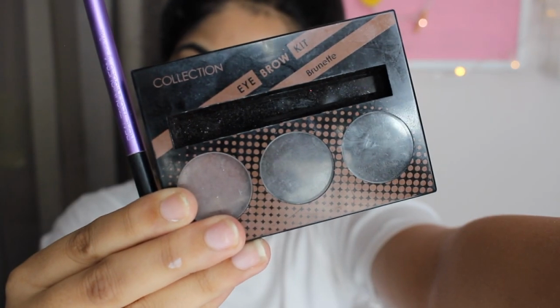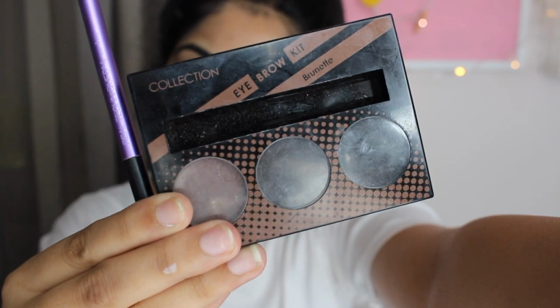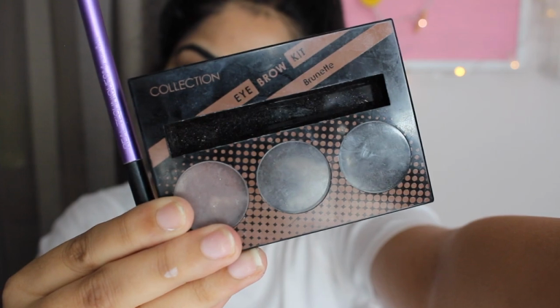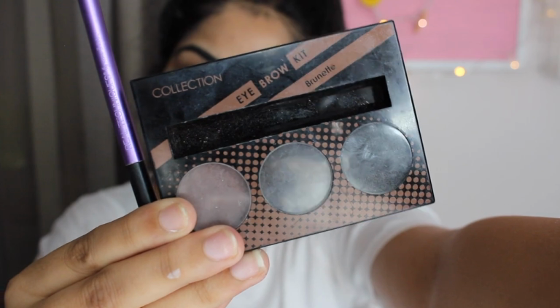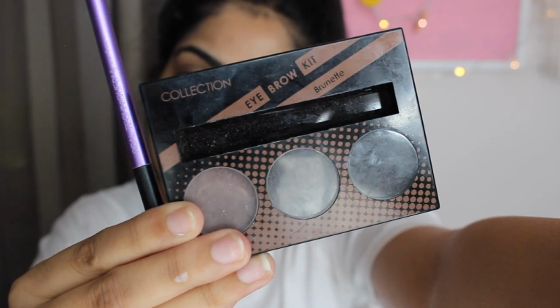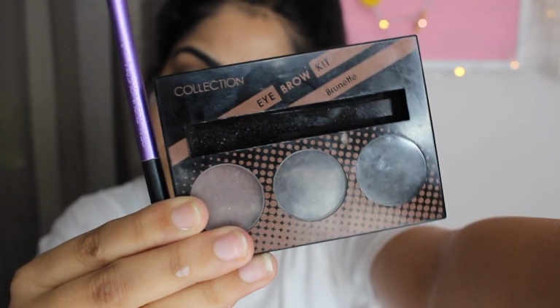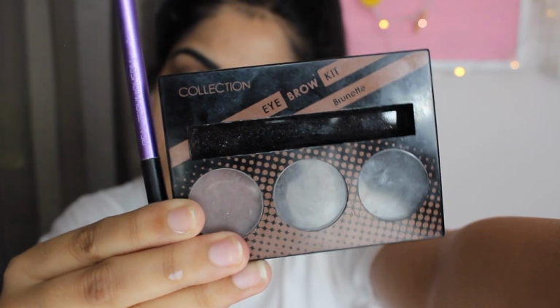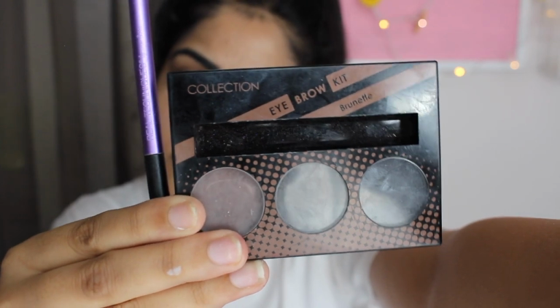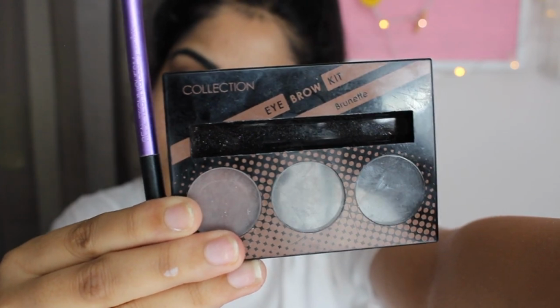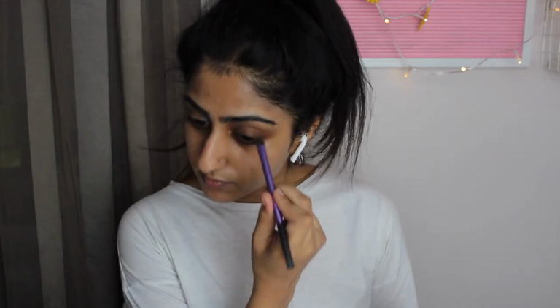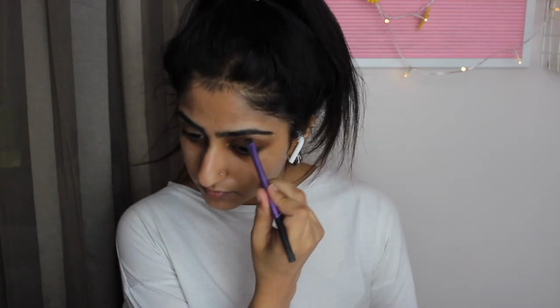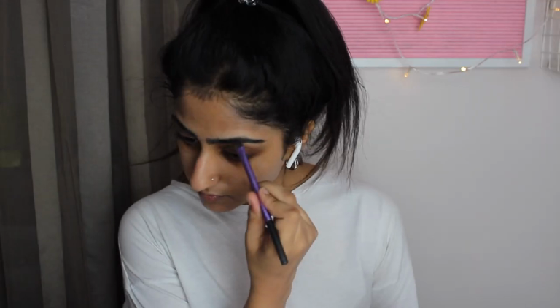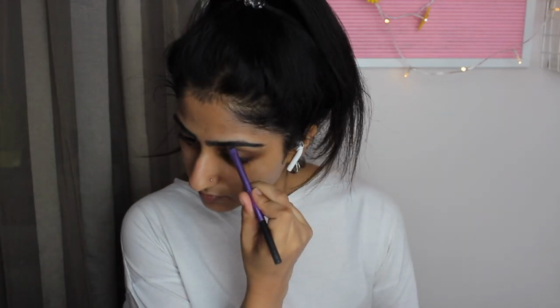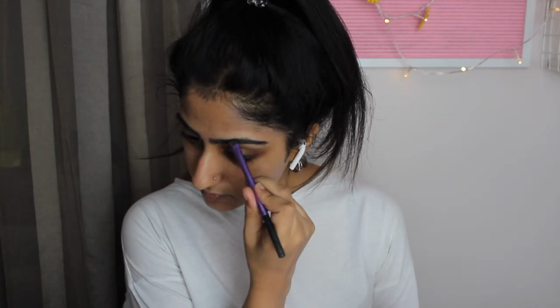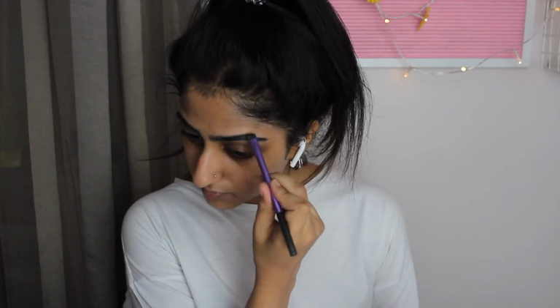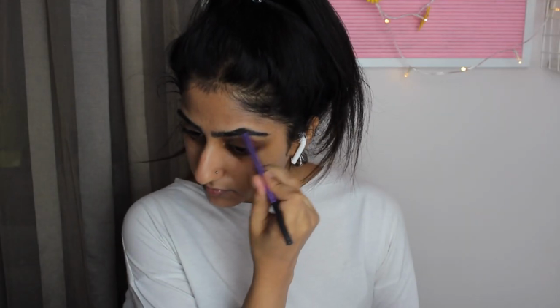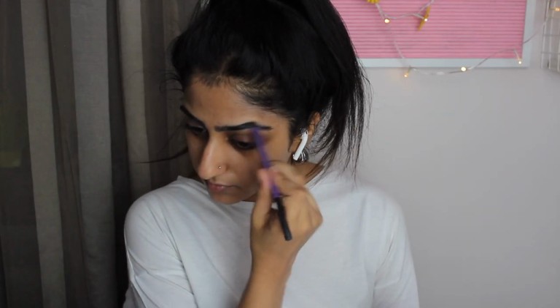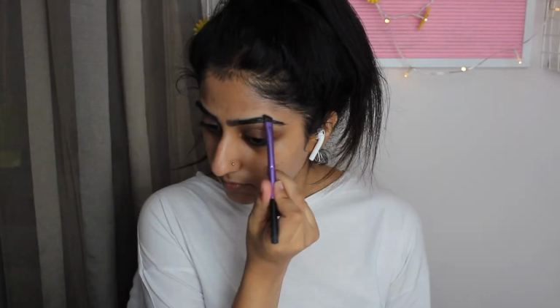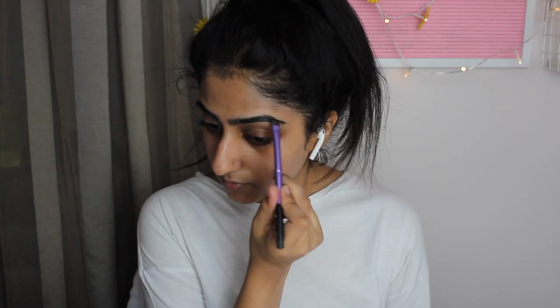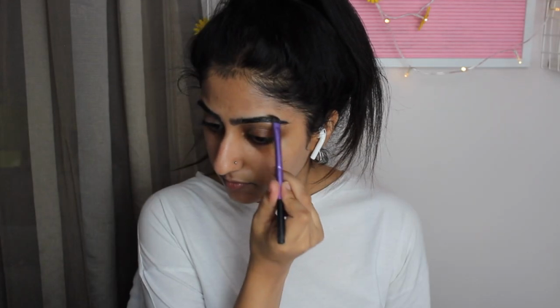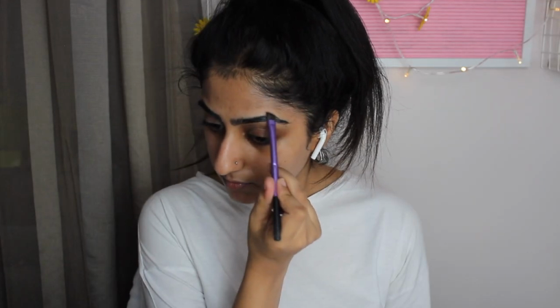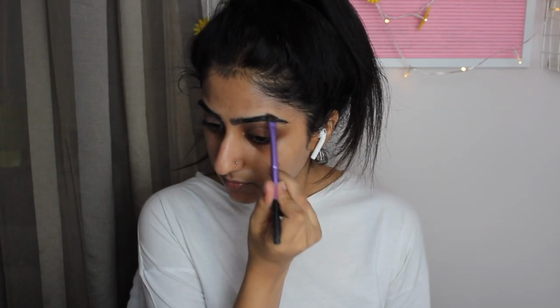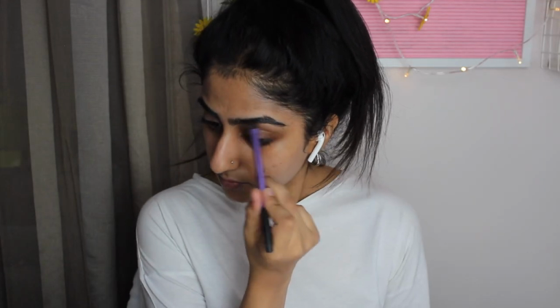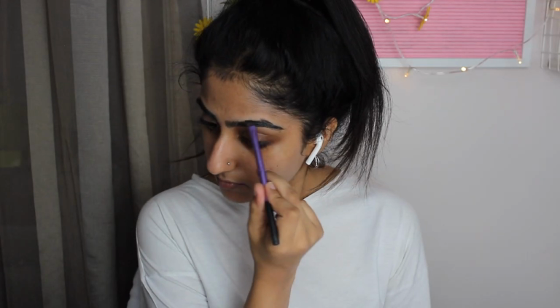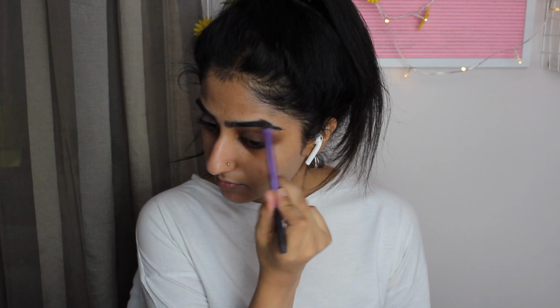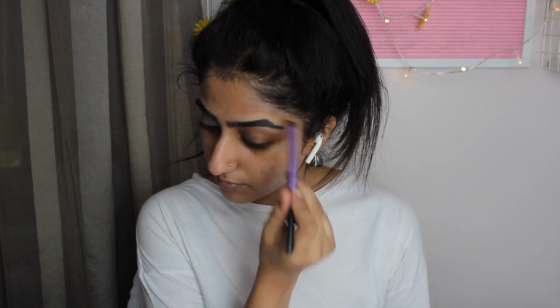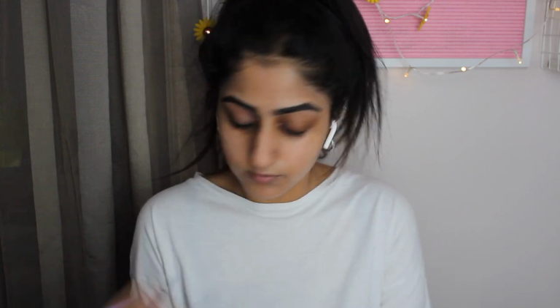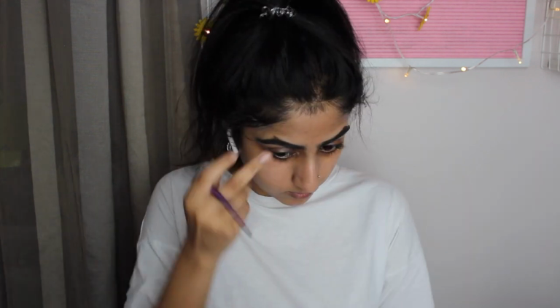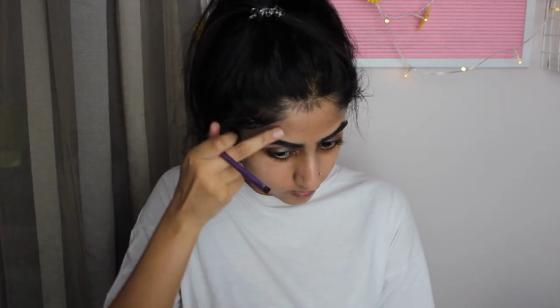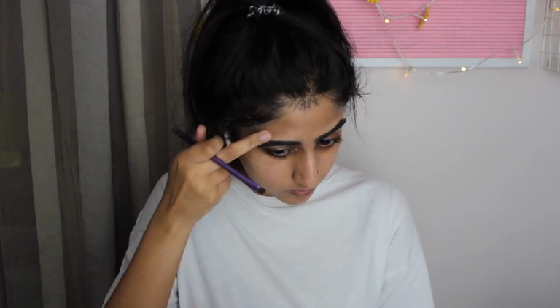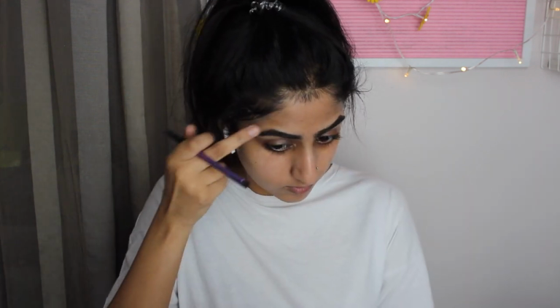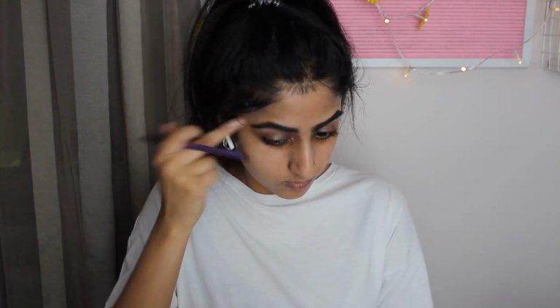Now onto my eyebrows — I always use the Collection 2000 Brunette Eyebrow Kit and I just like to make a fake little arch, that's how I like my eyebrows.